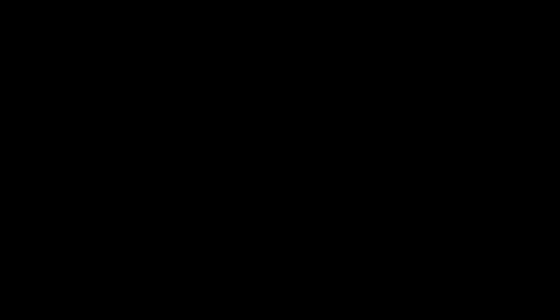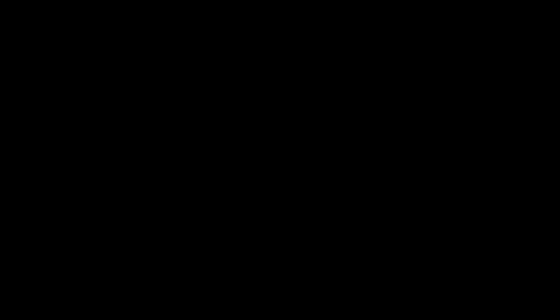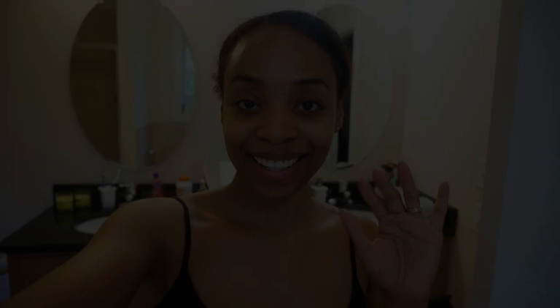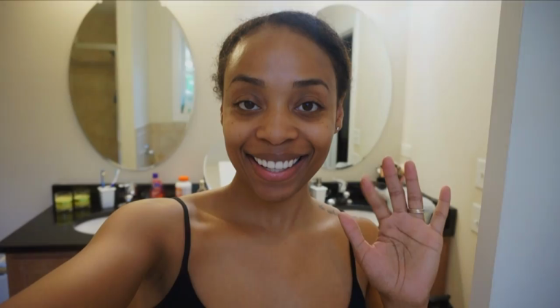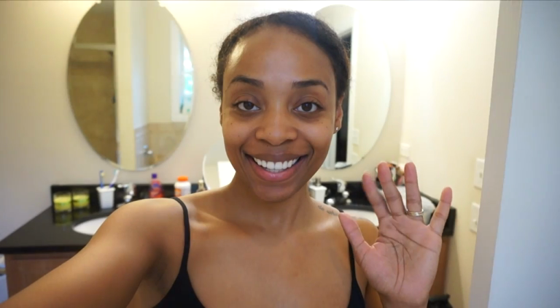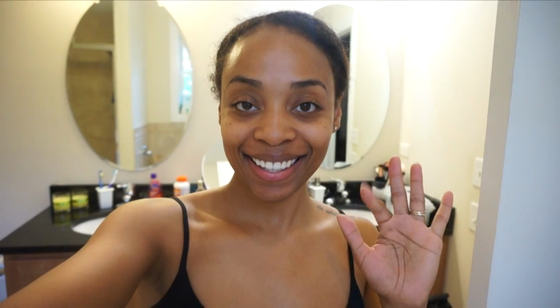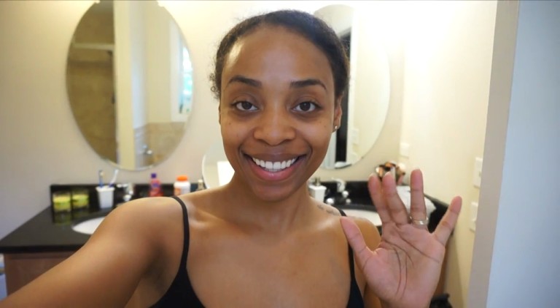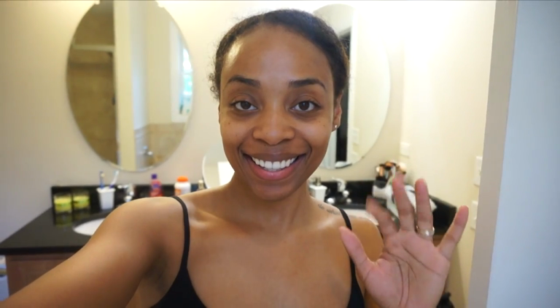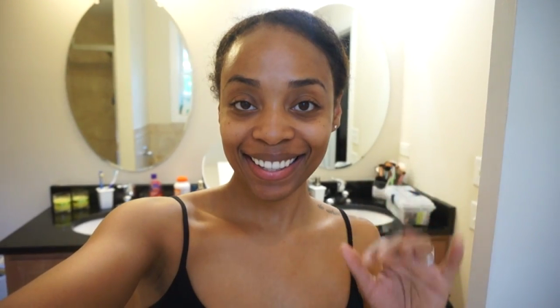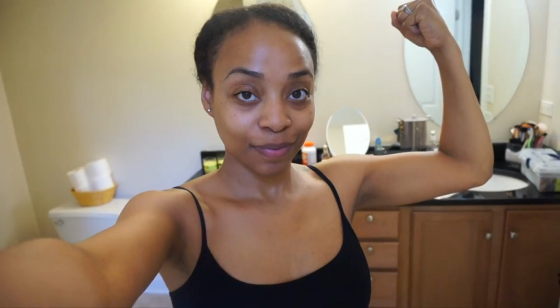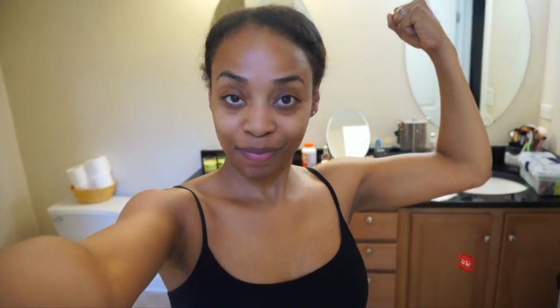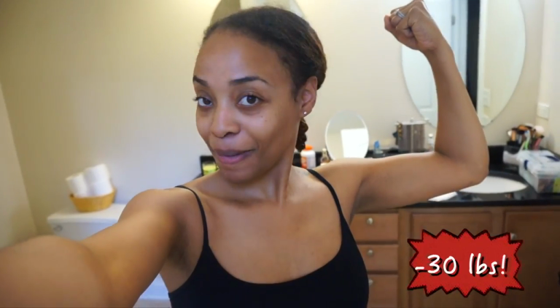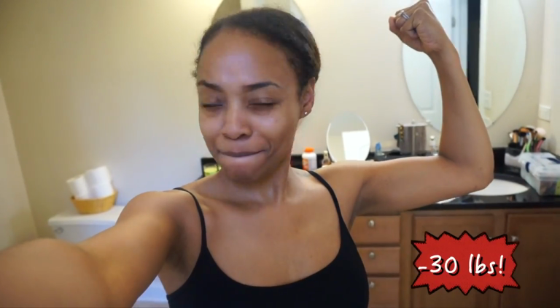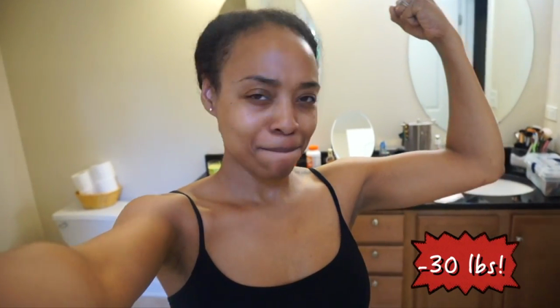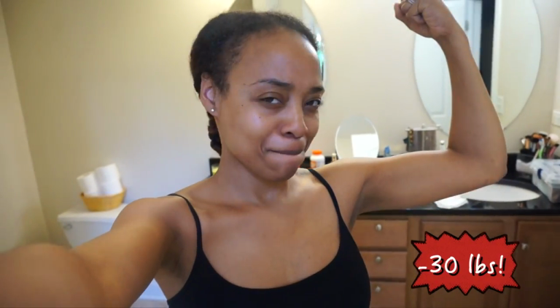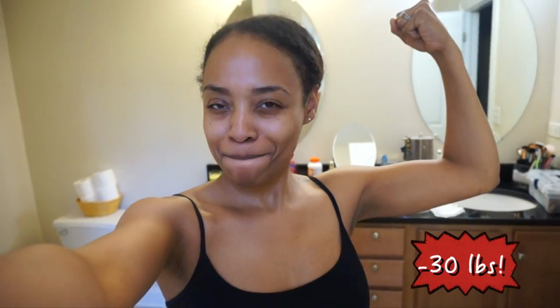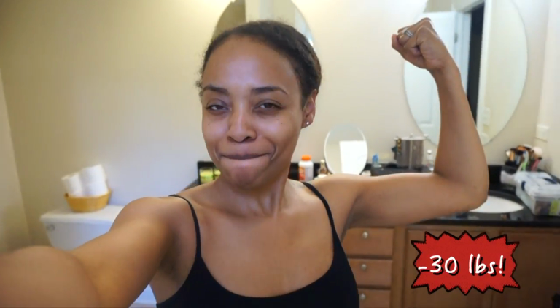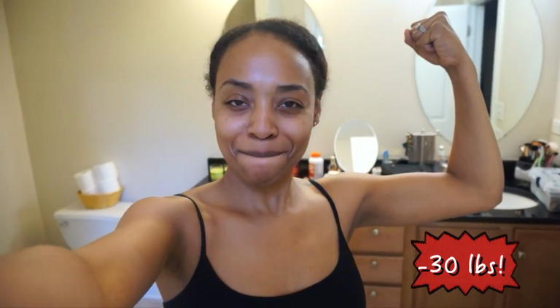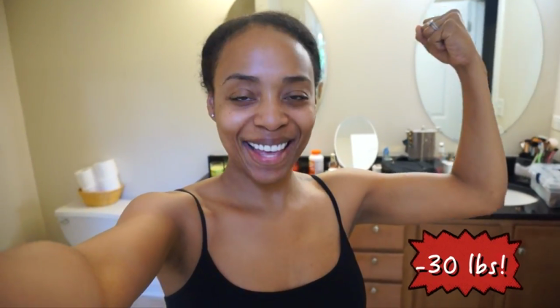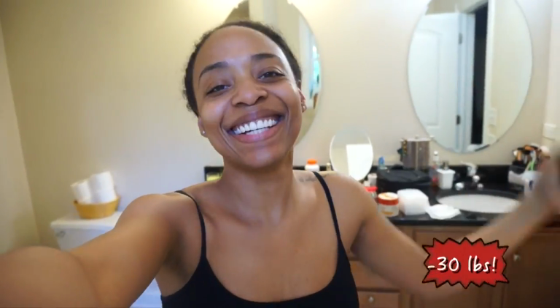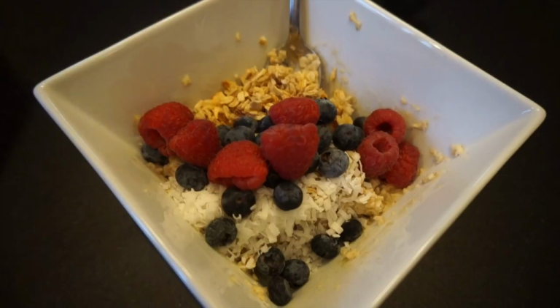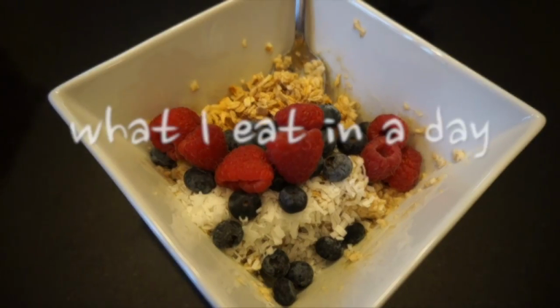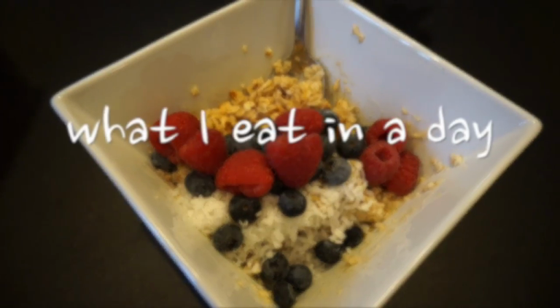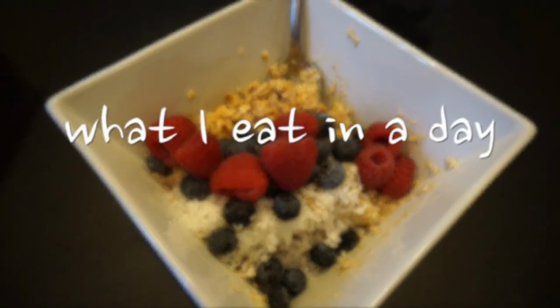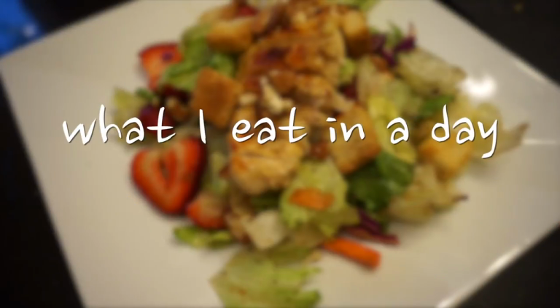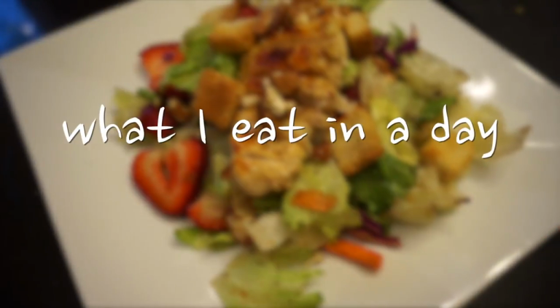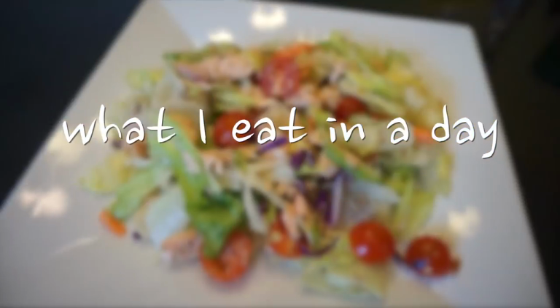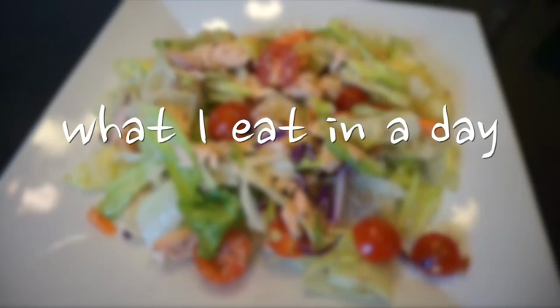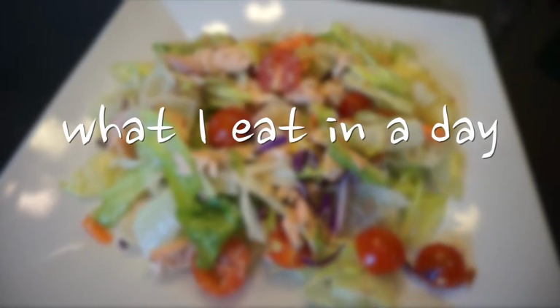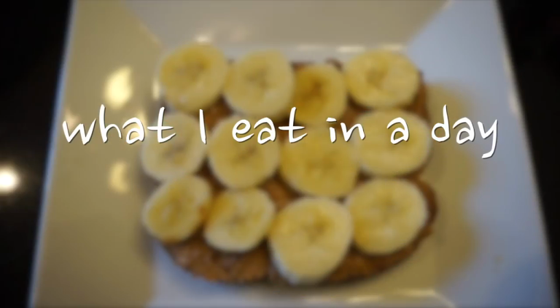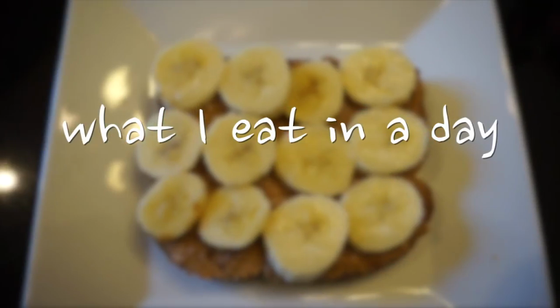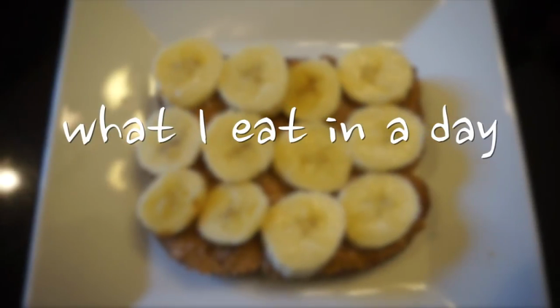Hey guys, it's Vaughn and today I'm going to be sharing my postpartum weight loss maintenance with this what I eat in a day video.